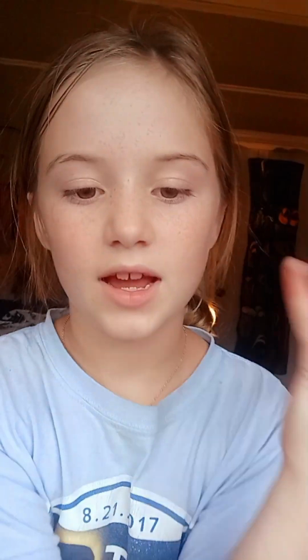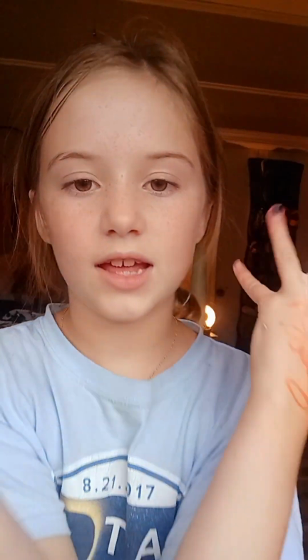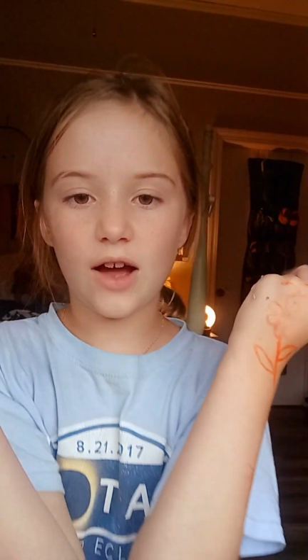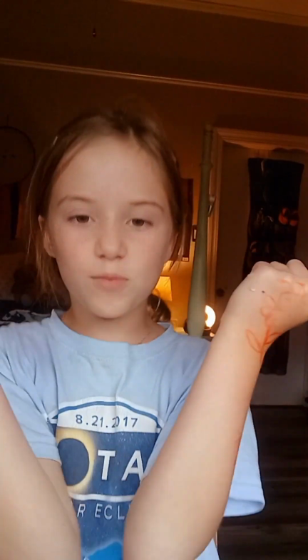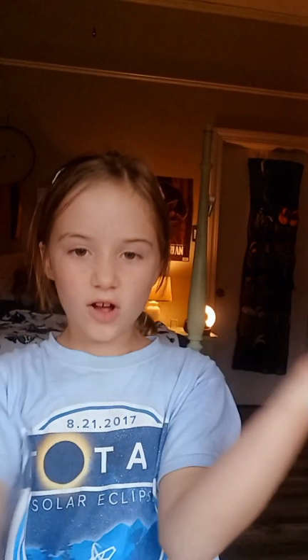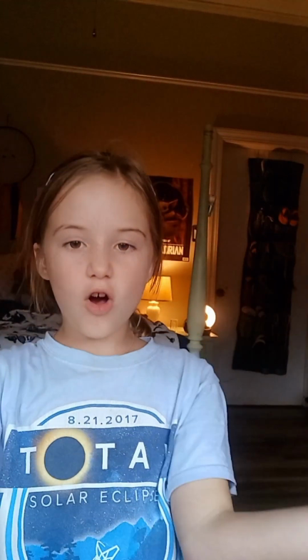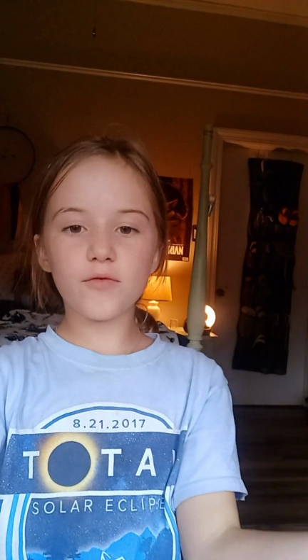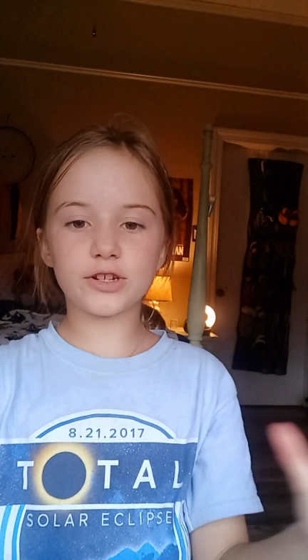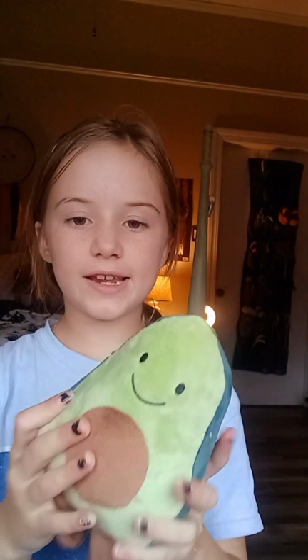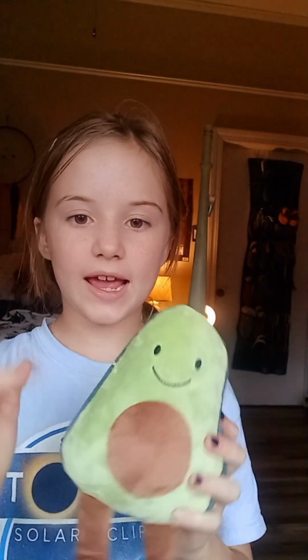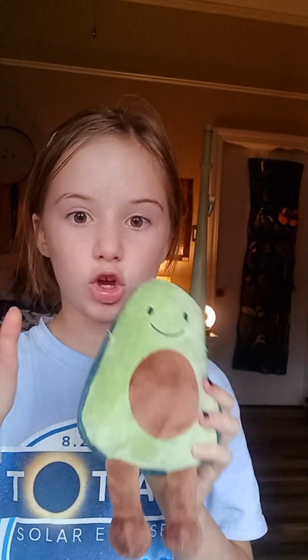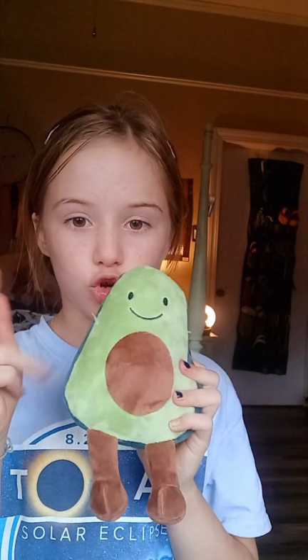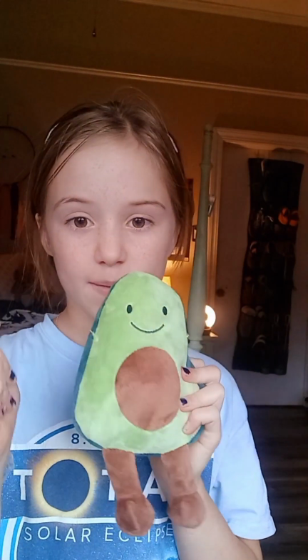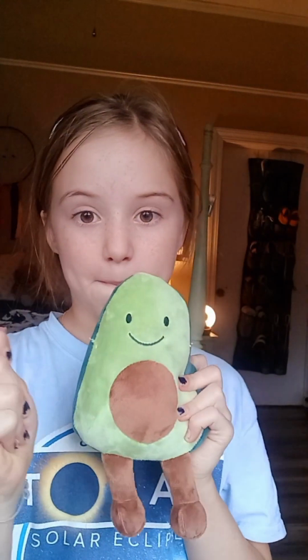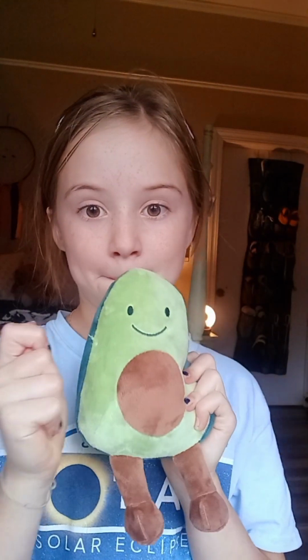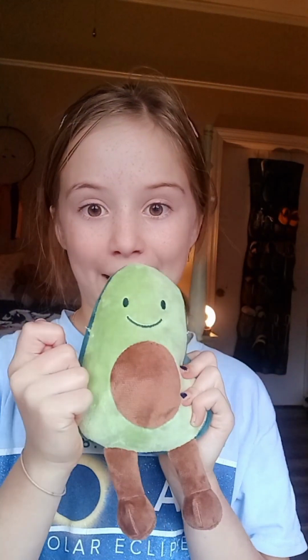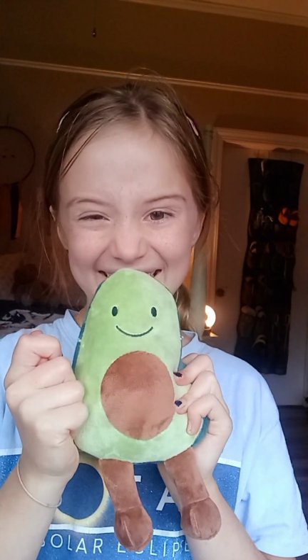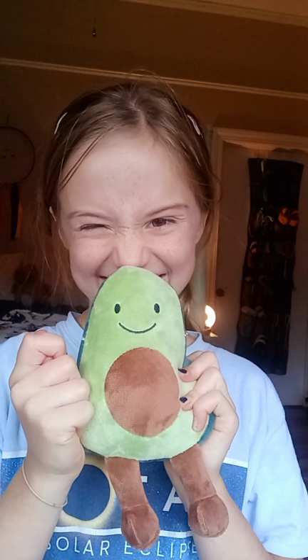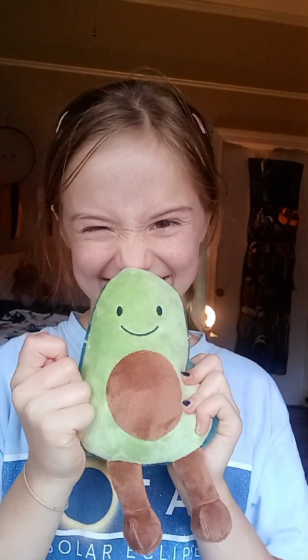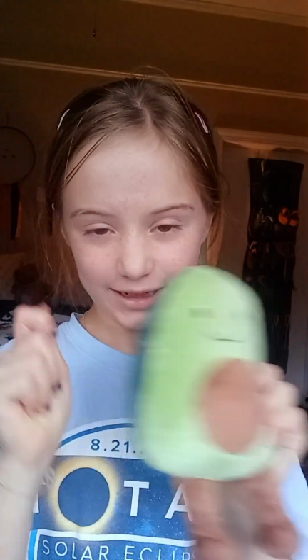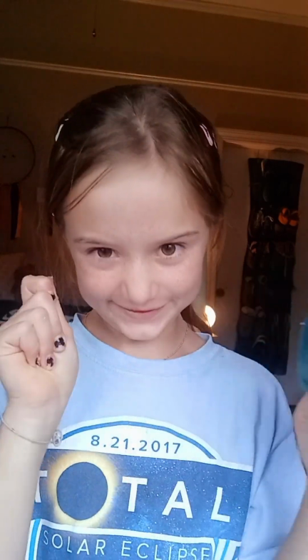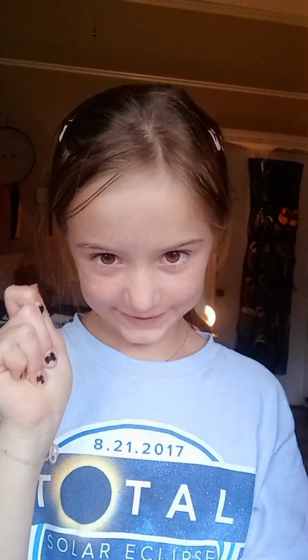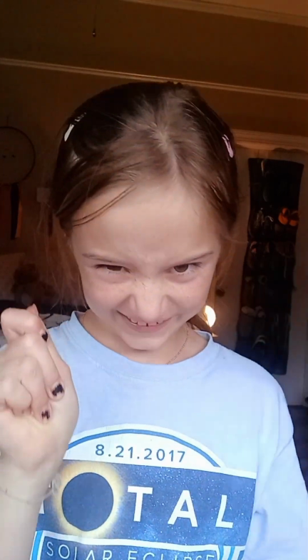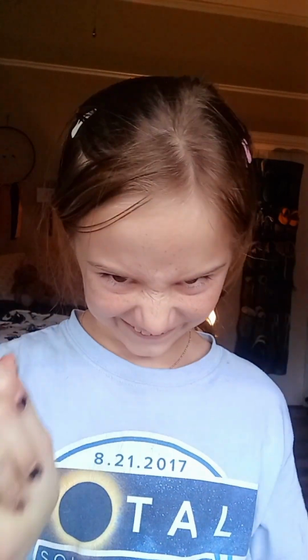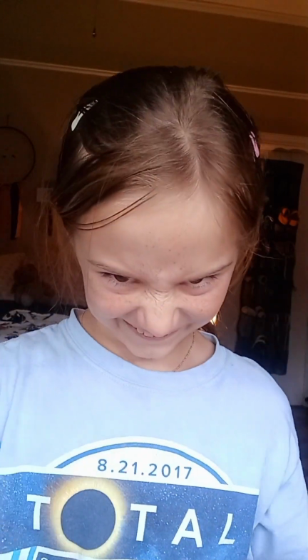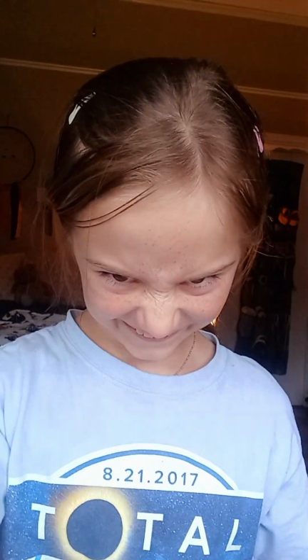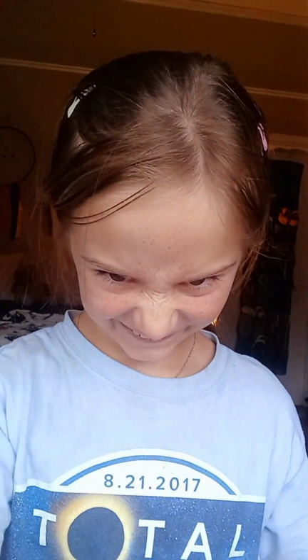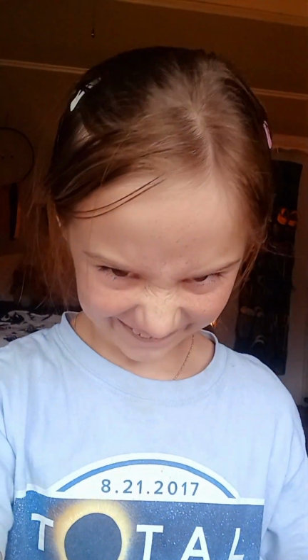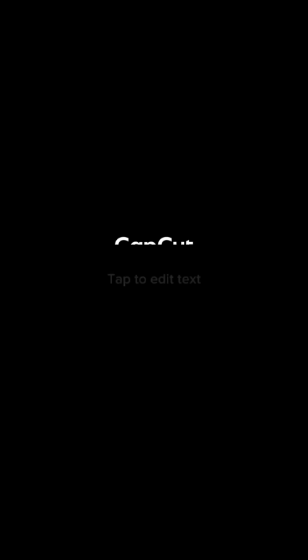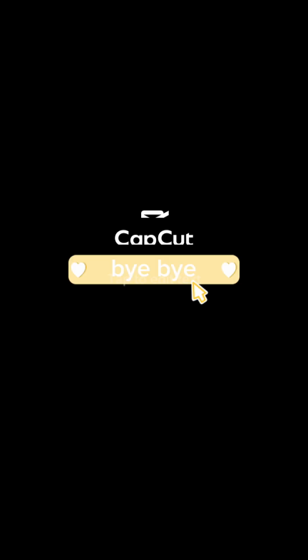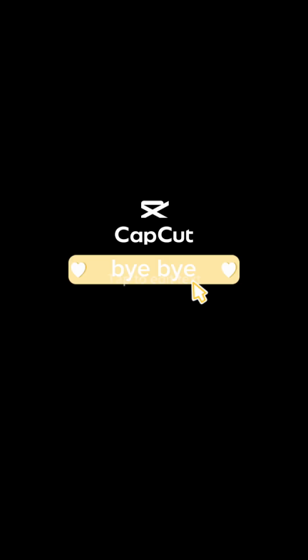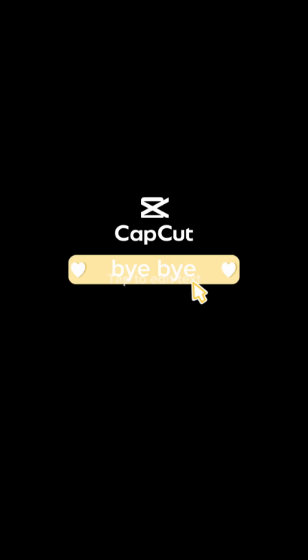That will be all for today. Goodbye, bye bye.